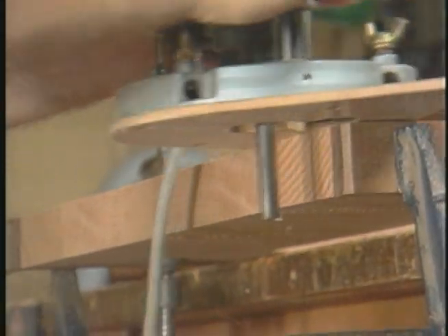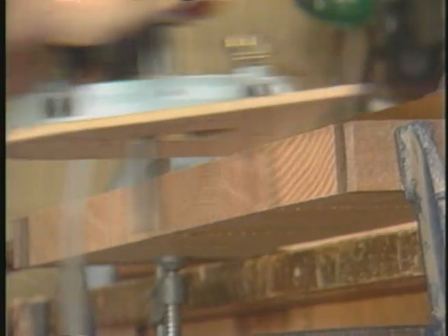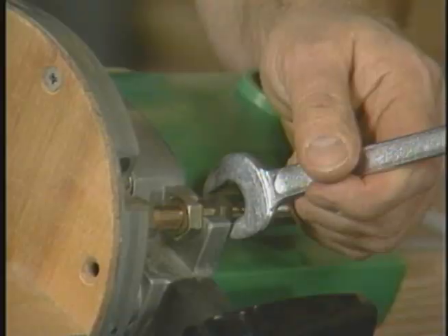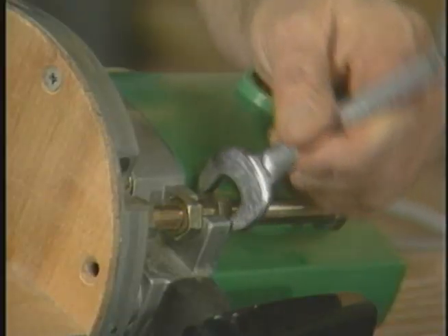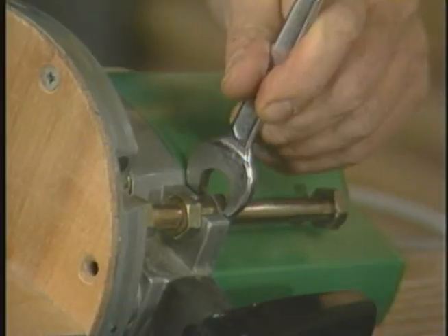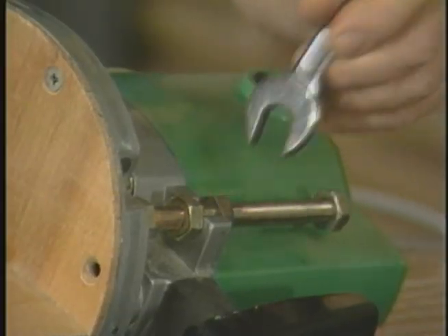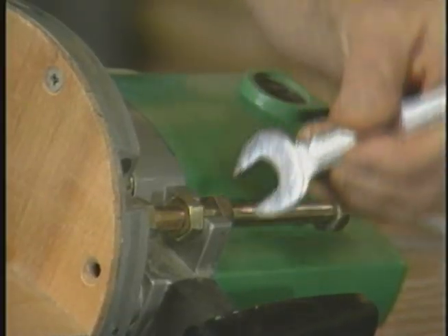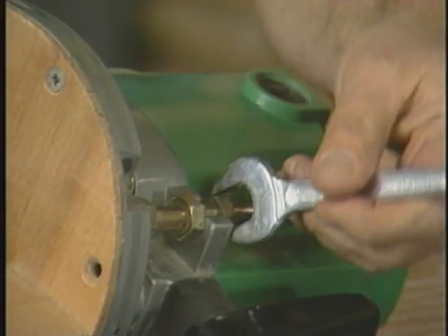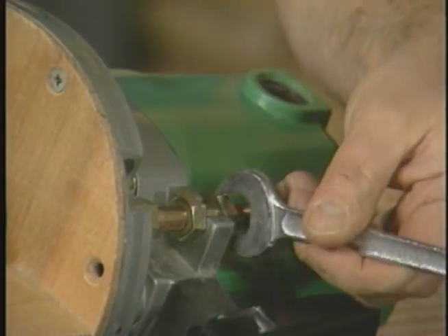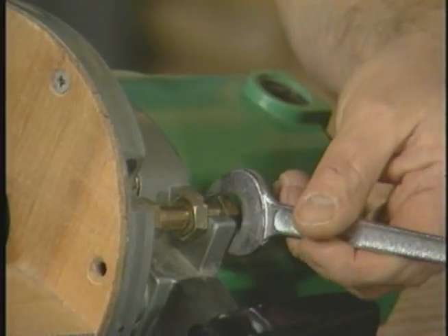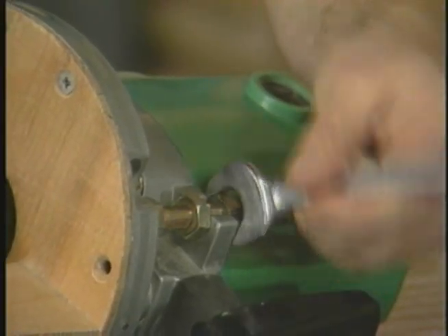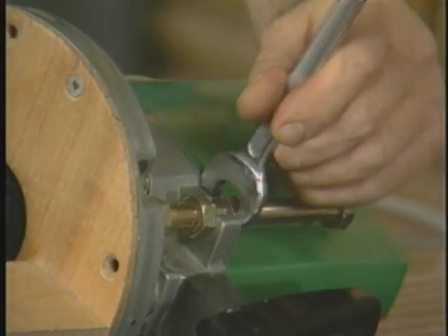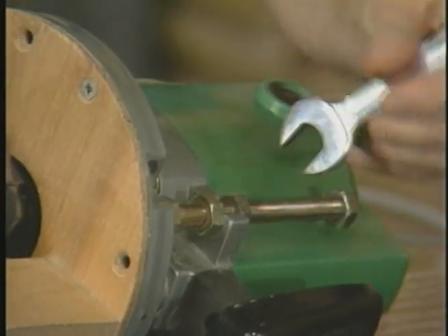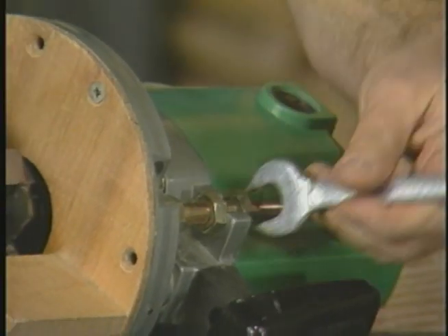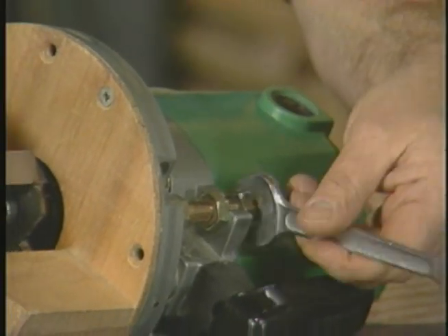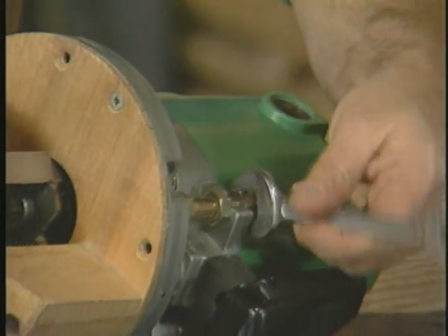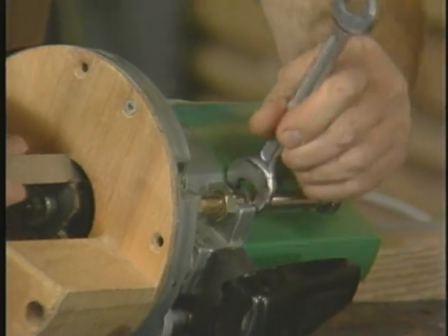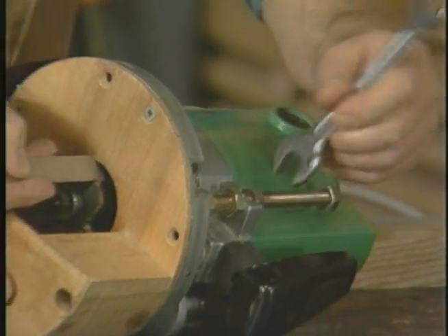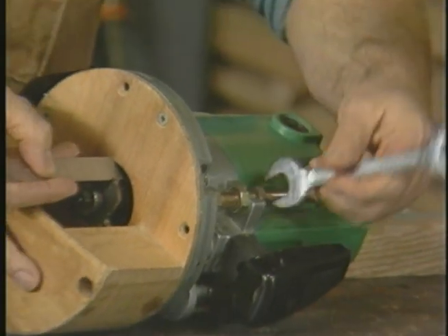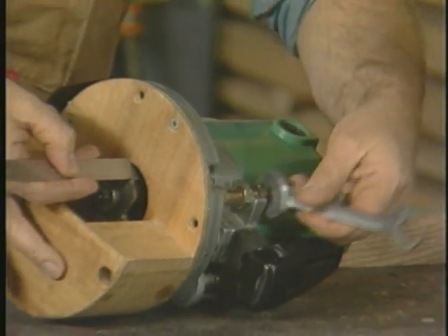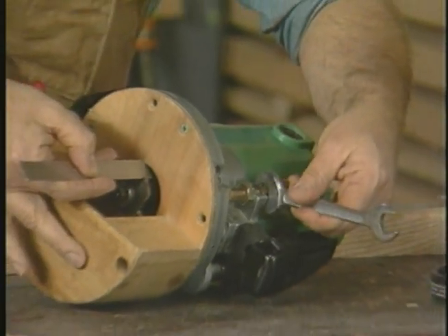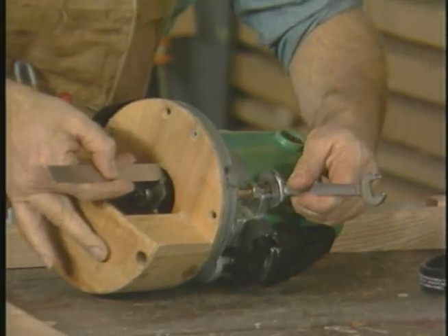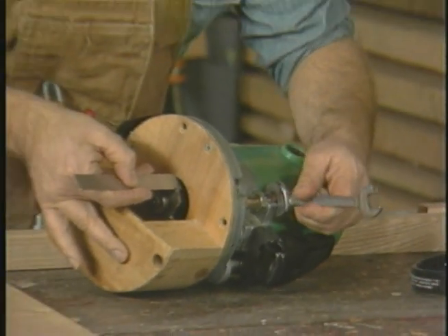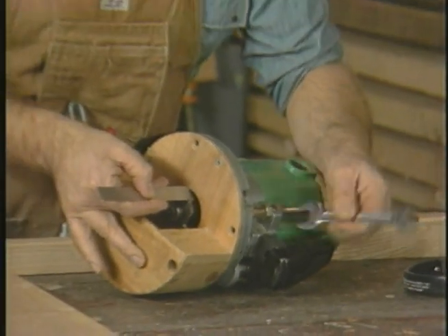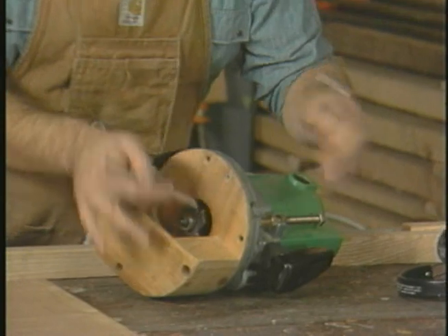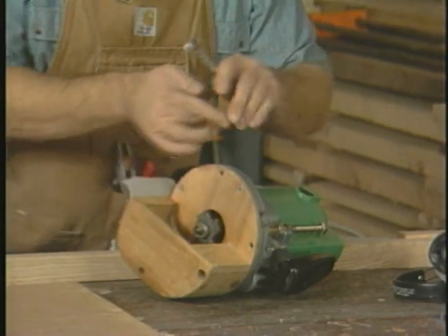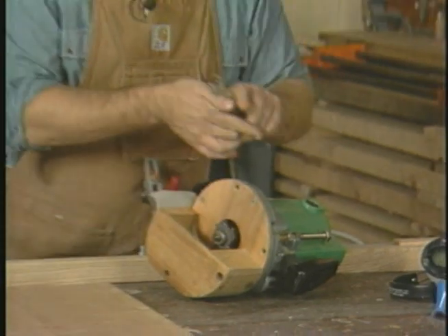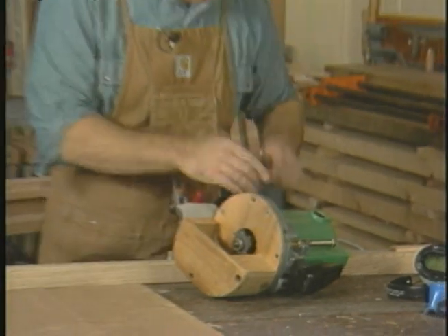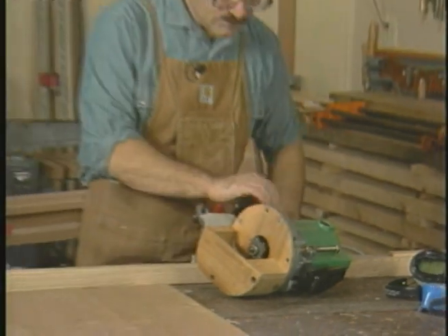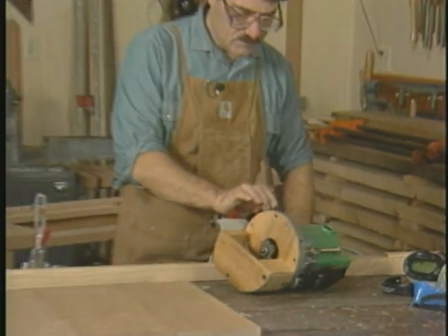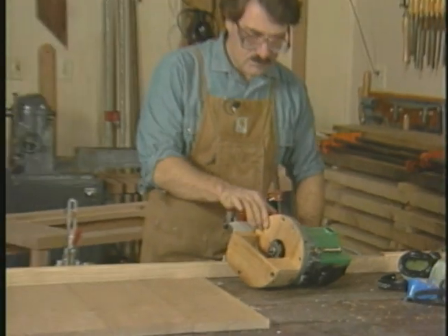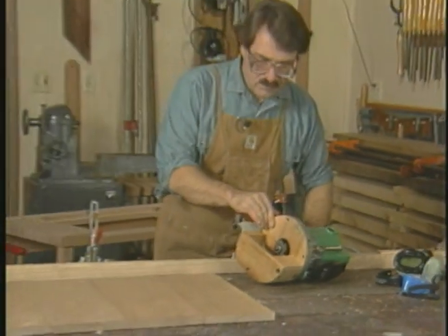That's why we've positioned him first in this tape on router technique. Let's begin with how he splines boards for glue up.